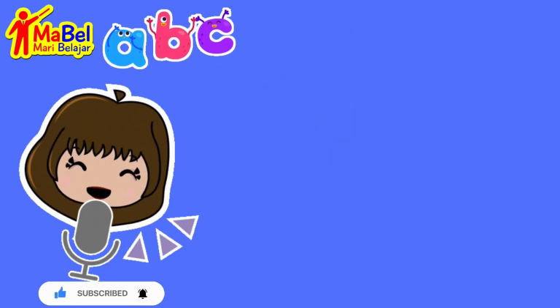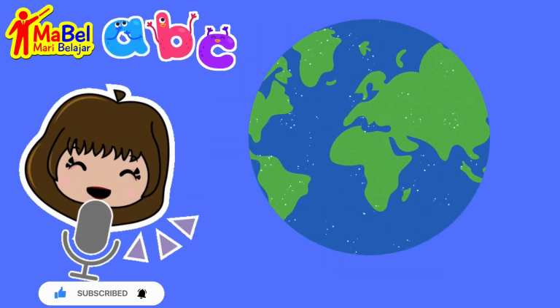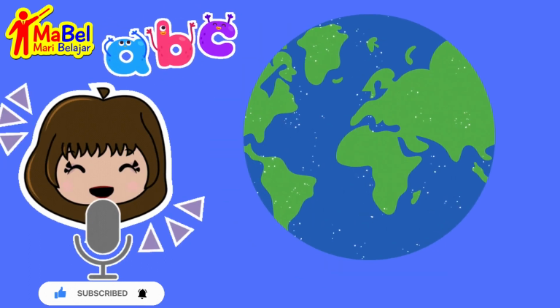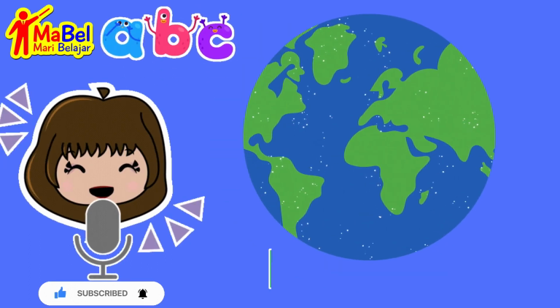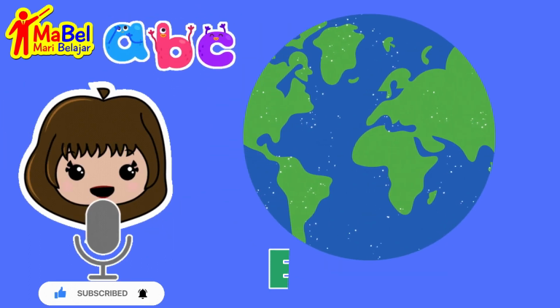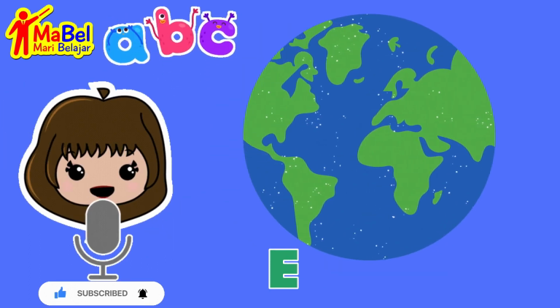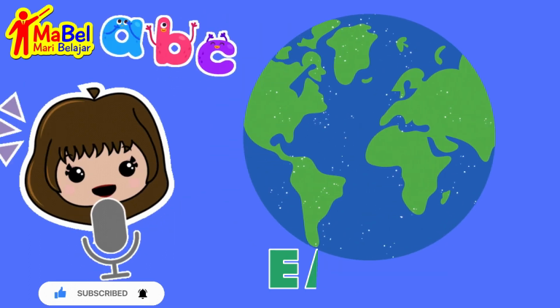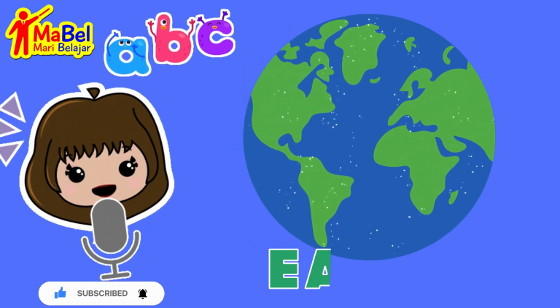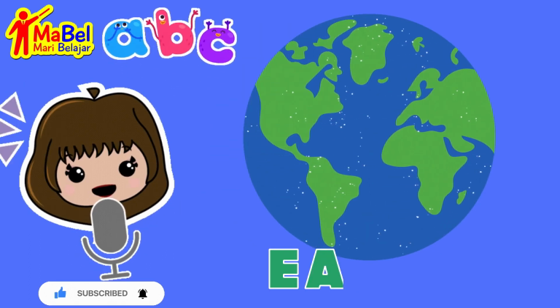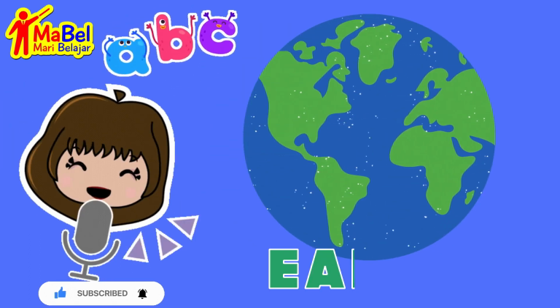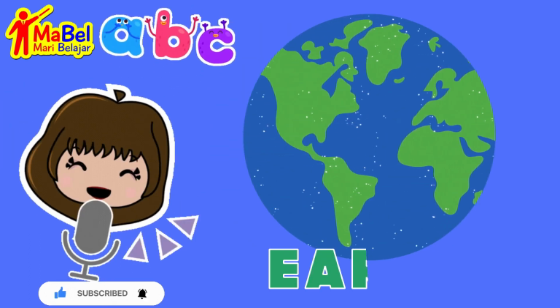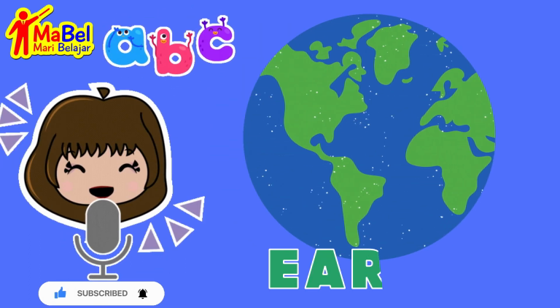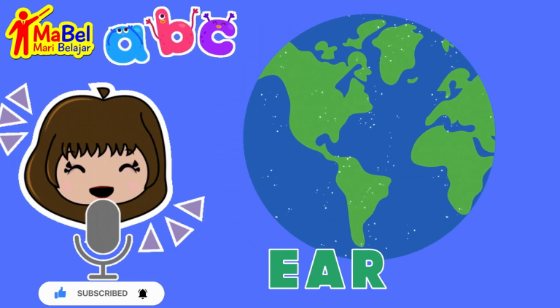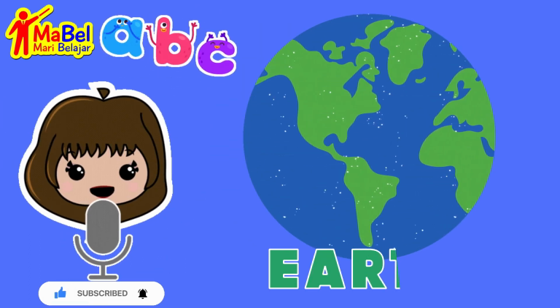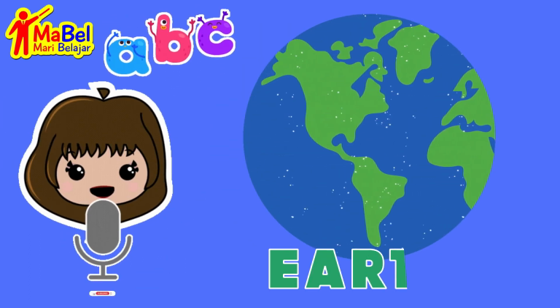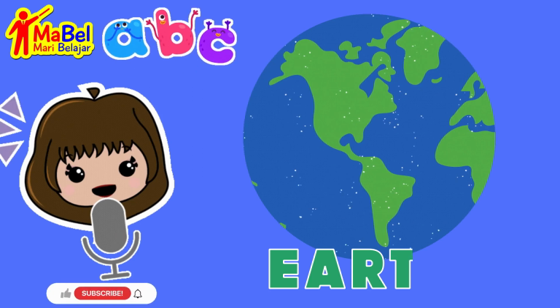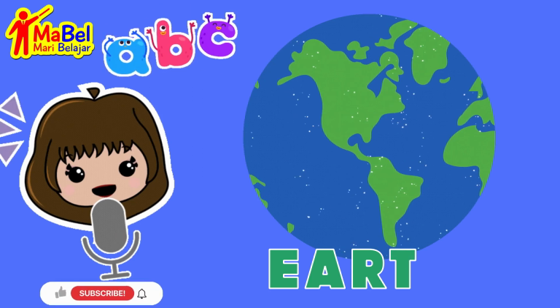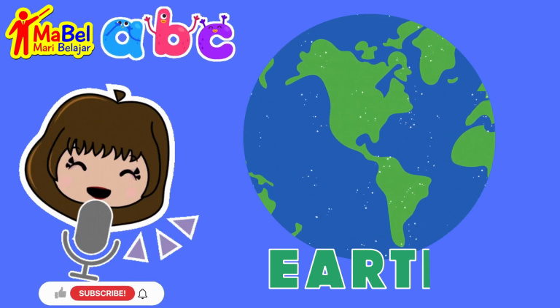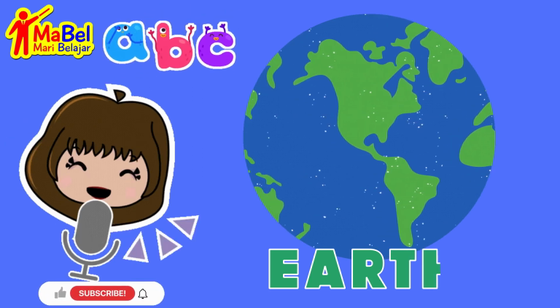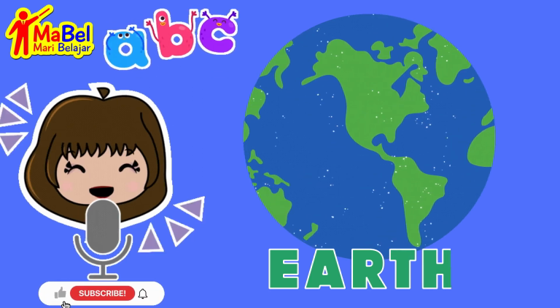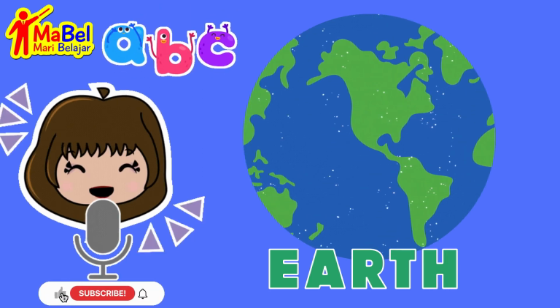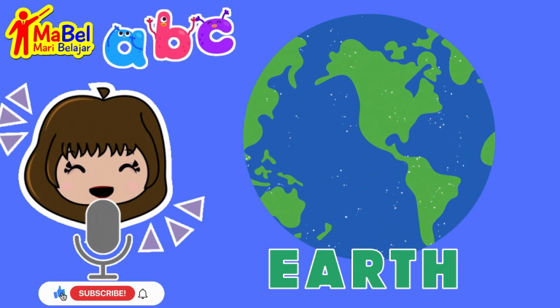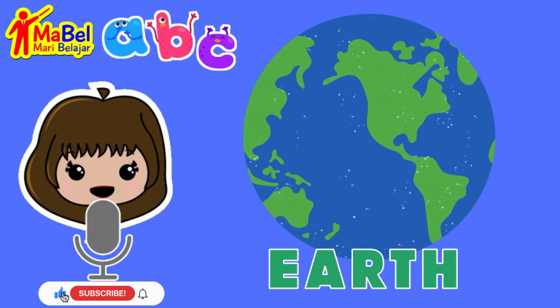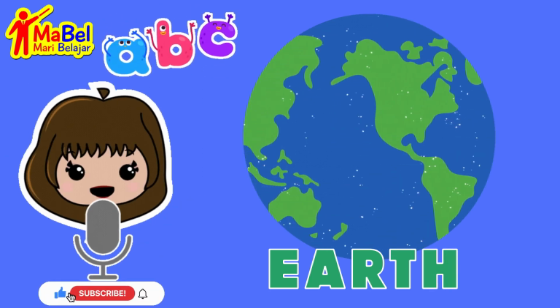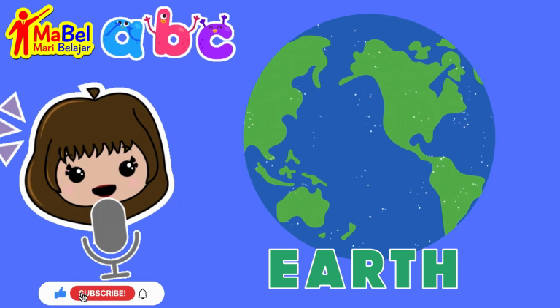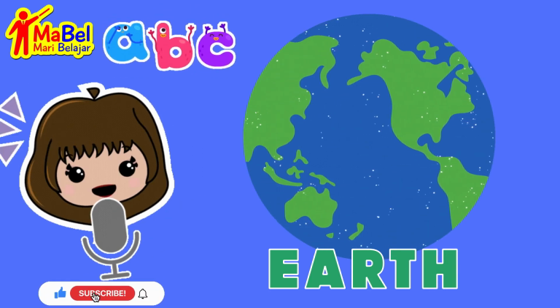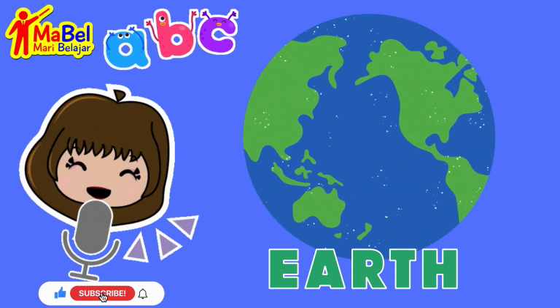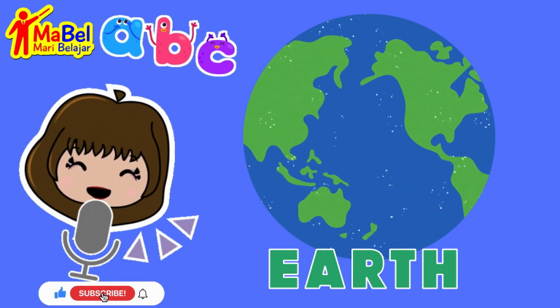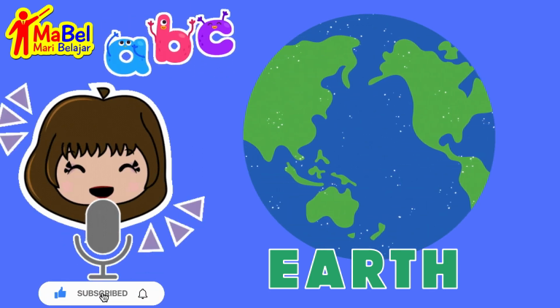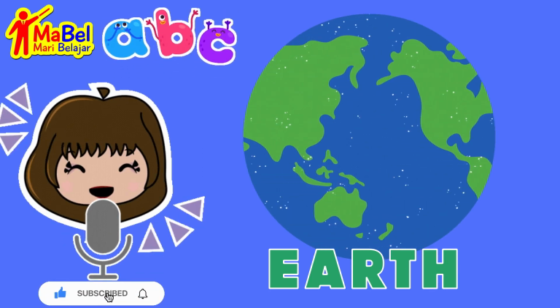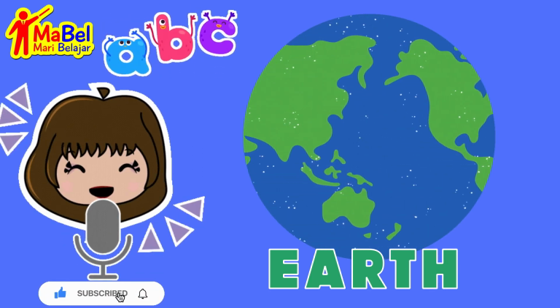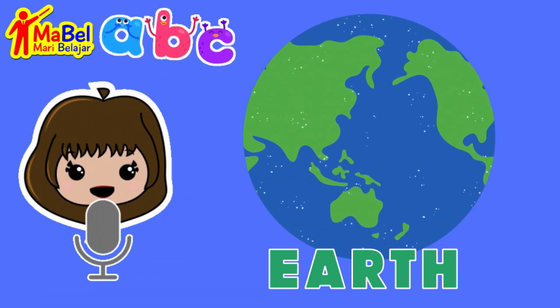And lastly, earth: E, A, R, T, H. Wow, you're doing great!